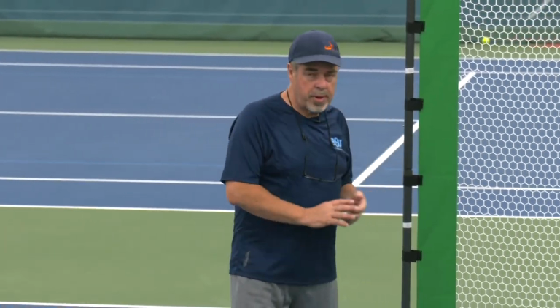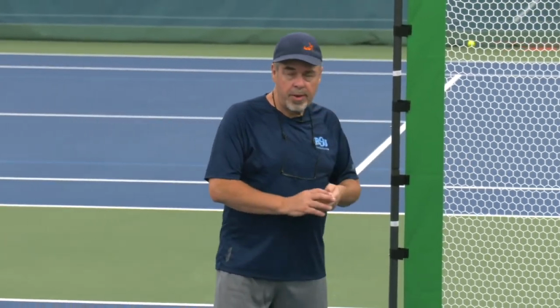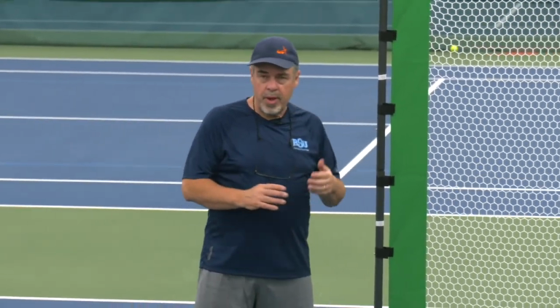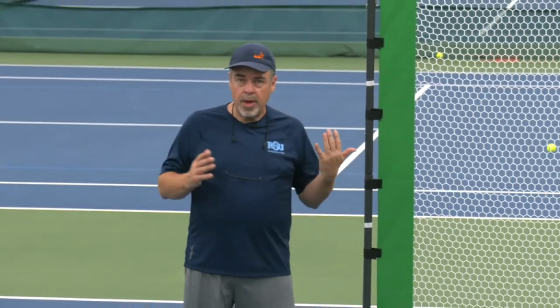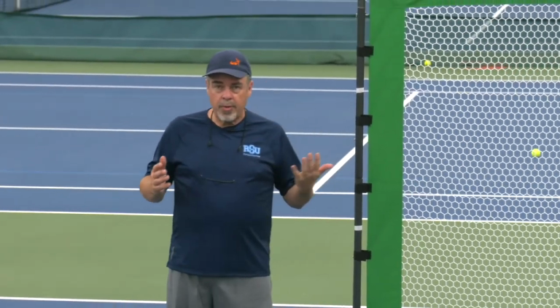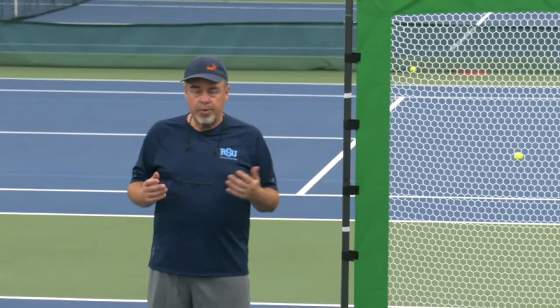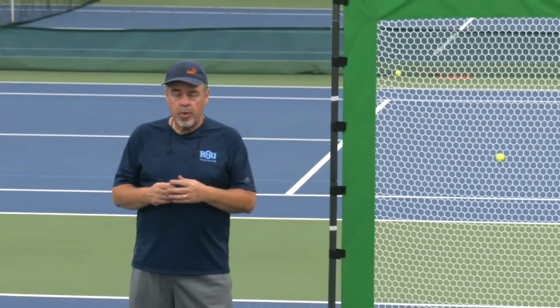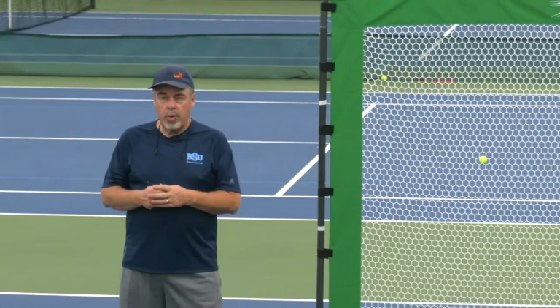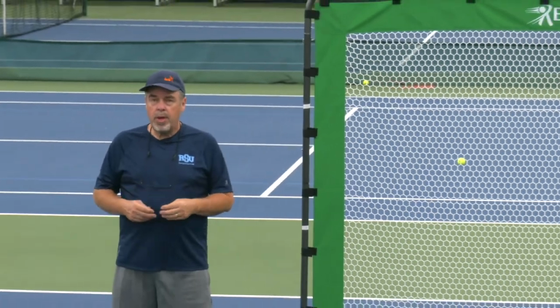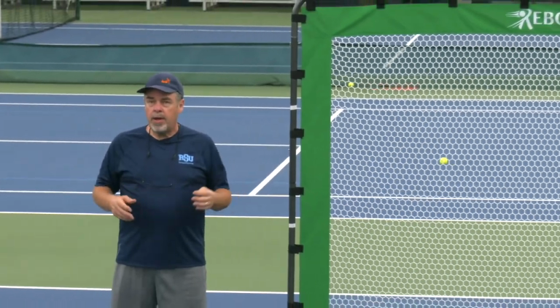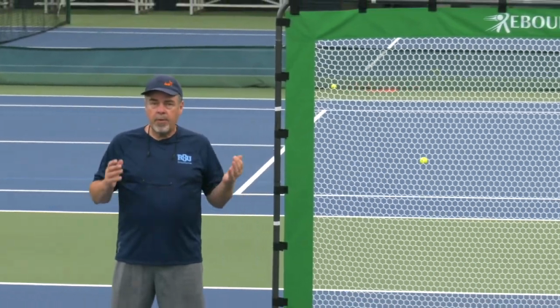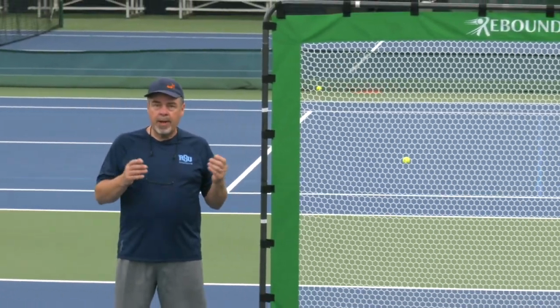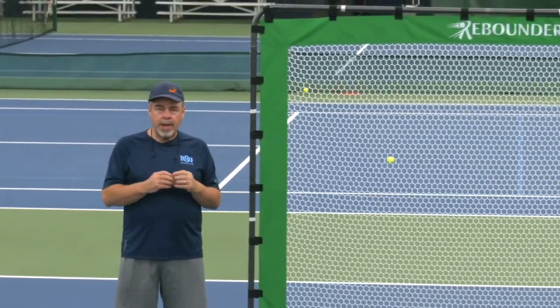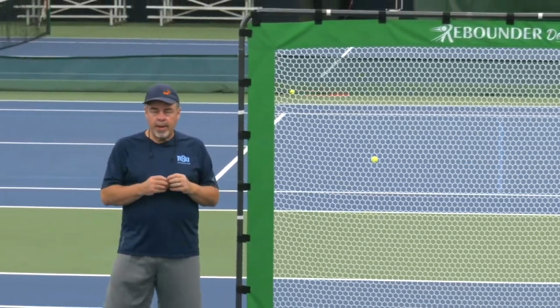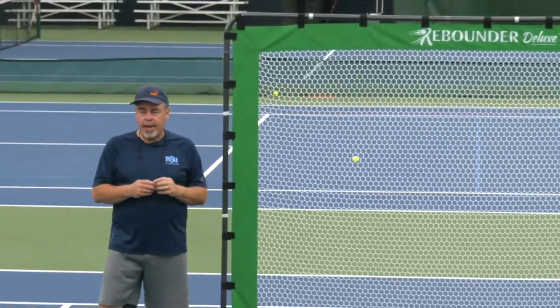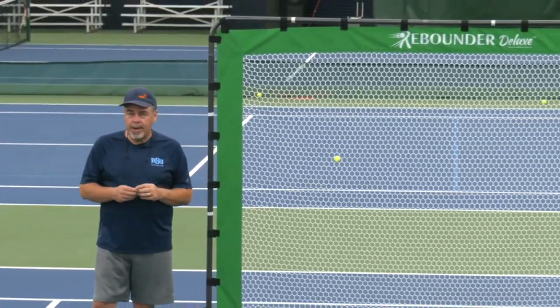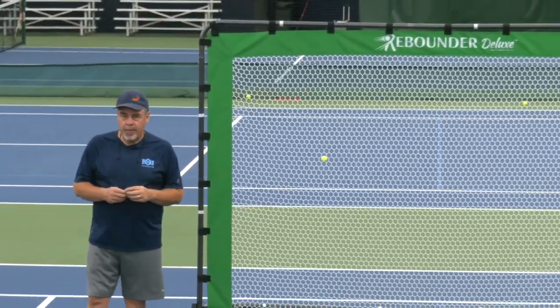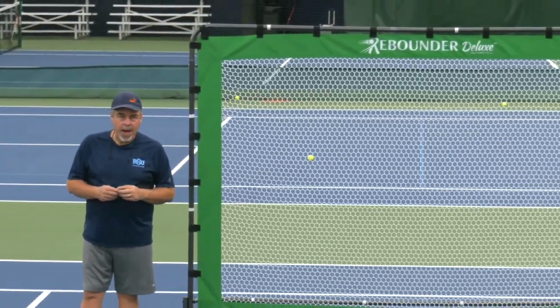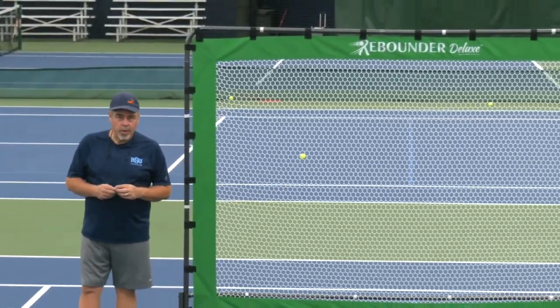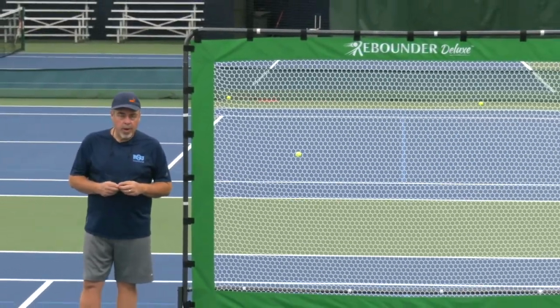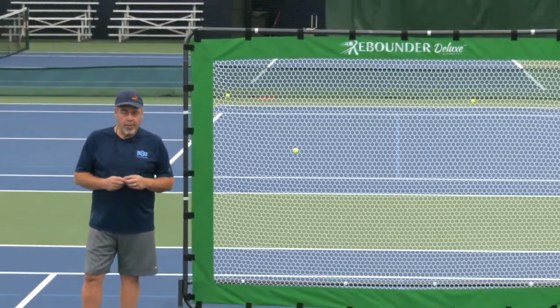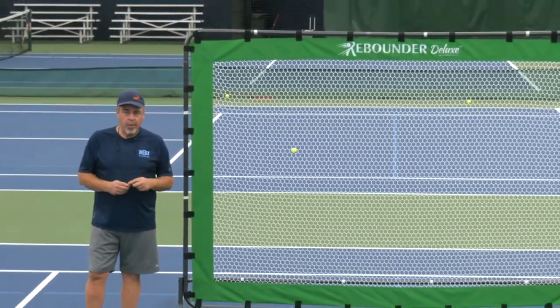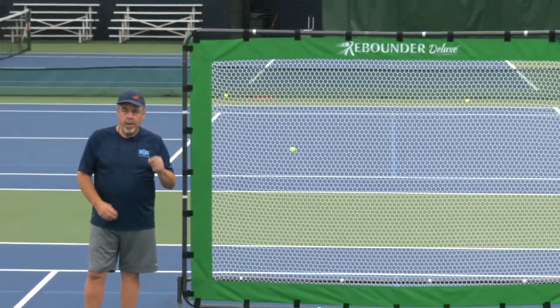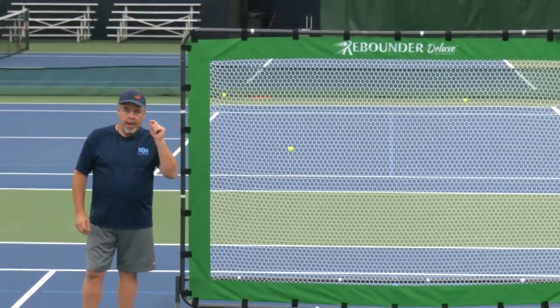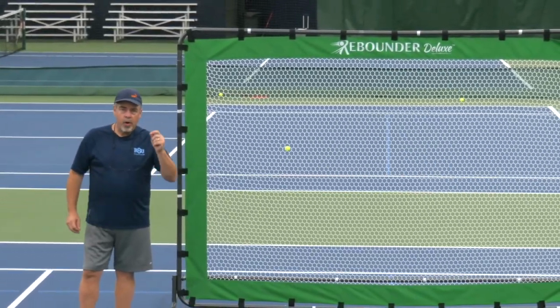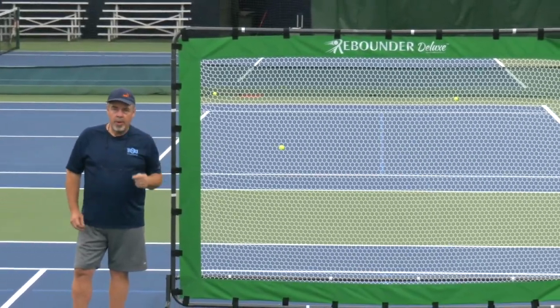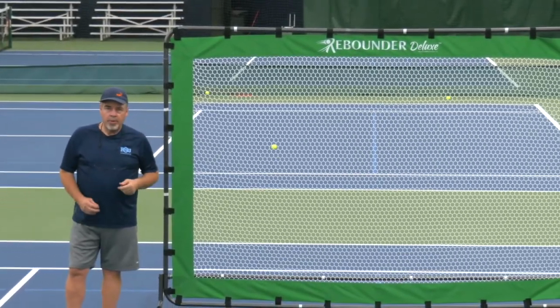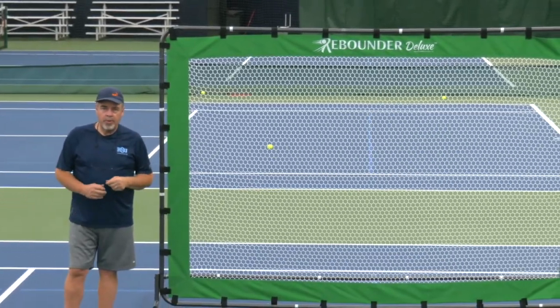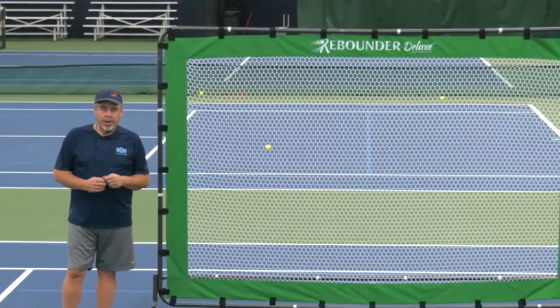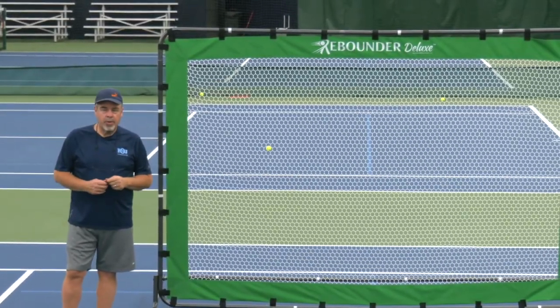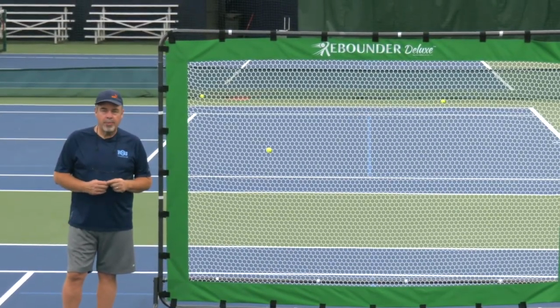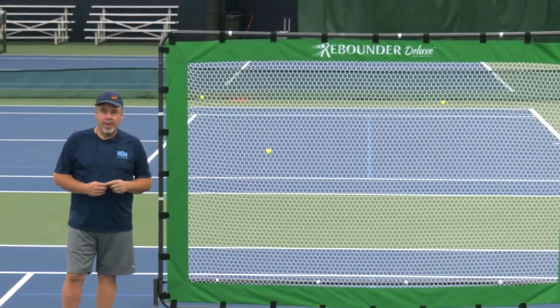All right guys, so there you have it — all the cool things I showed you with the Rebounder Deluxe. Great tool. If you want to get it, I got it from On-Court Off-Court. I hope you can use it at your club today.